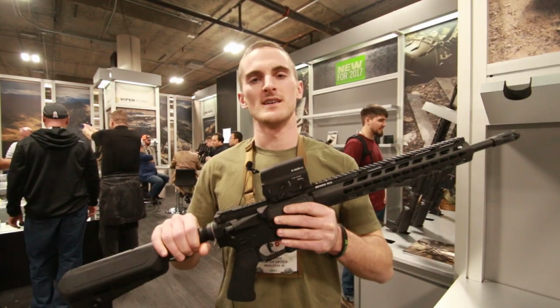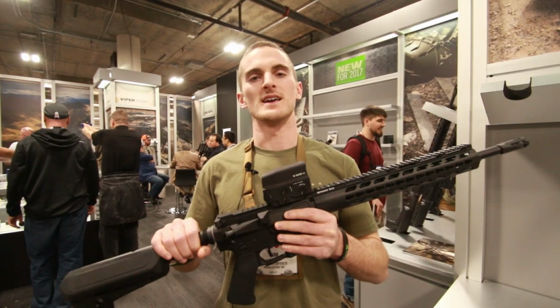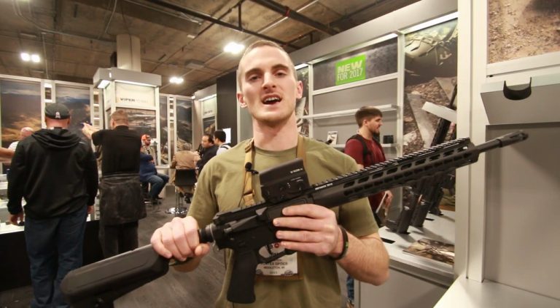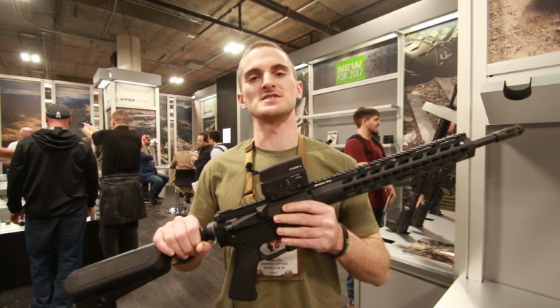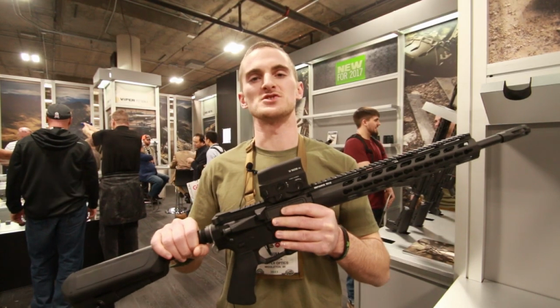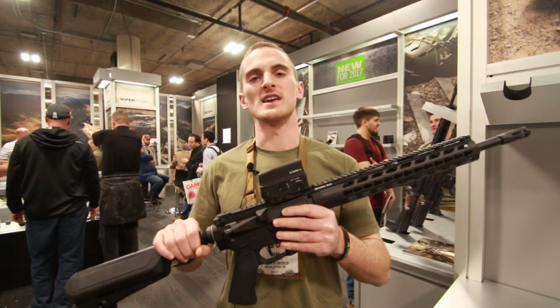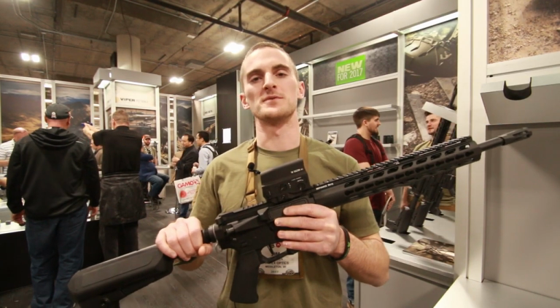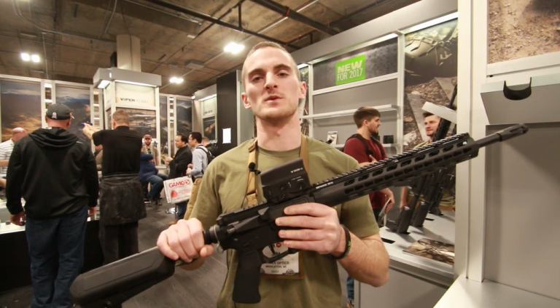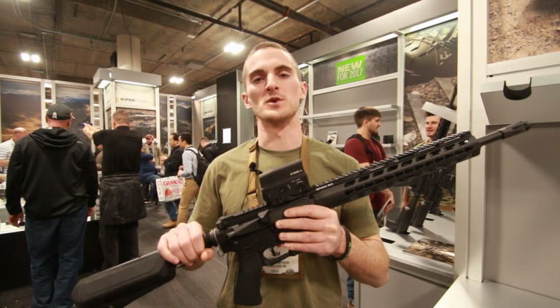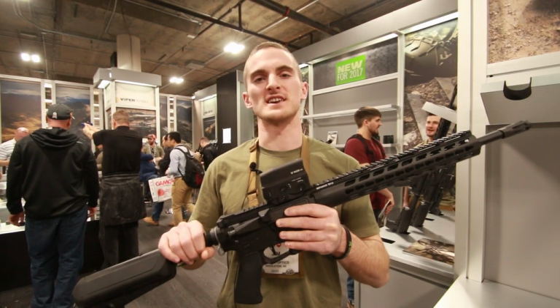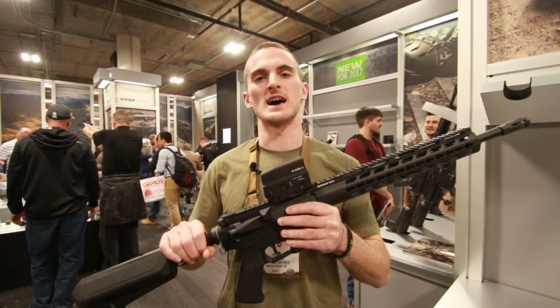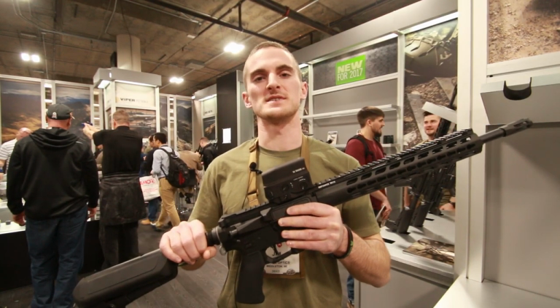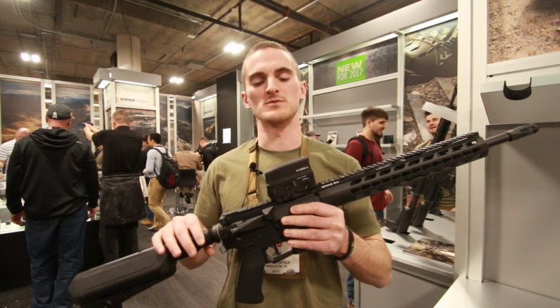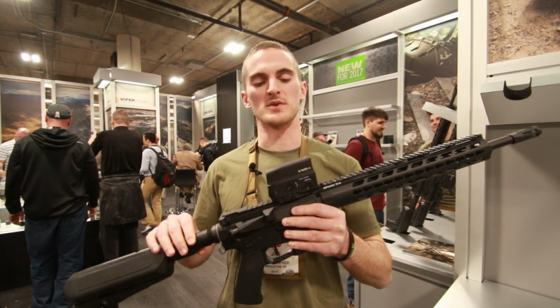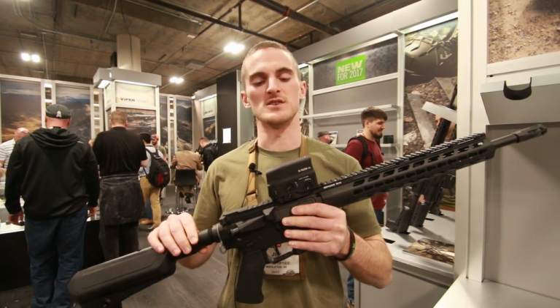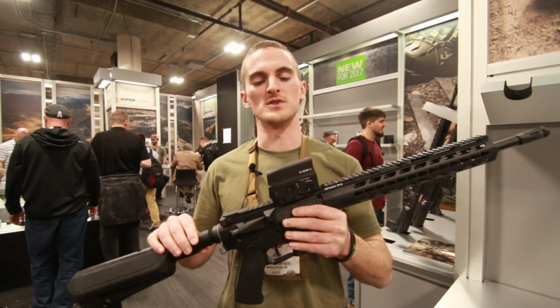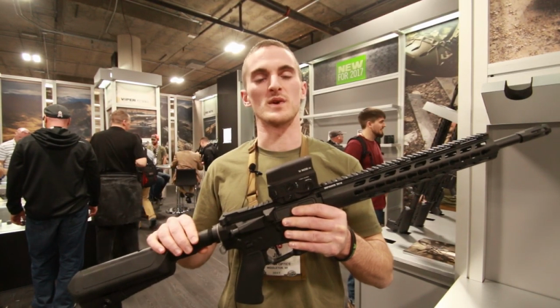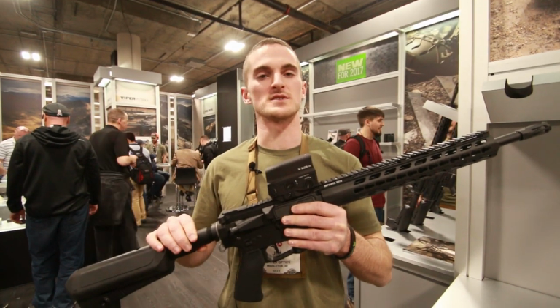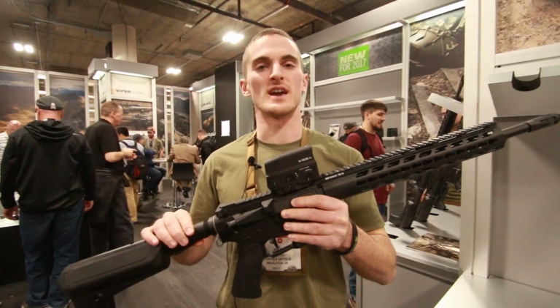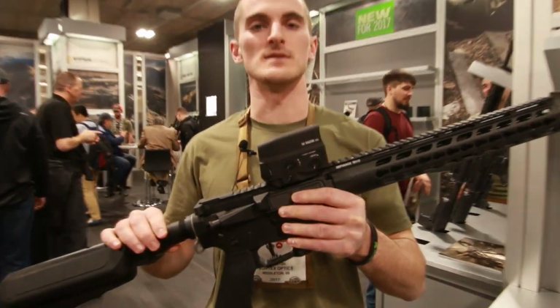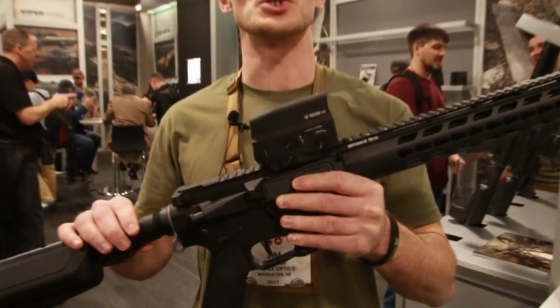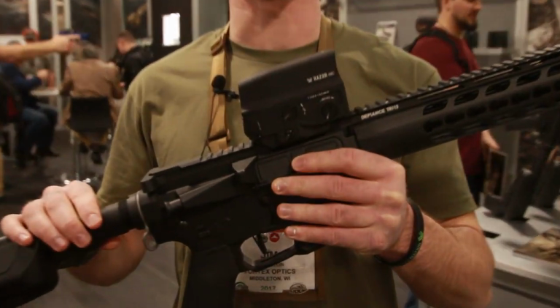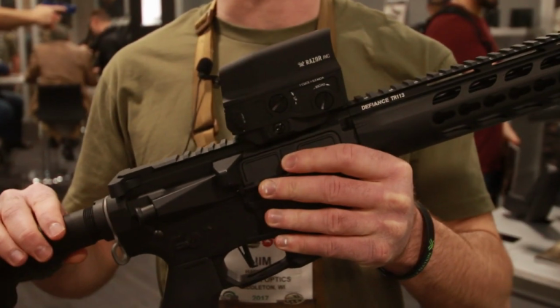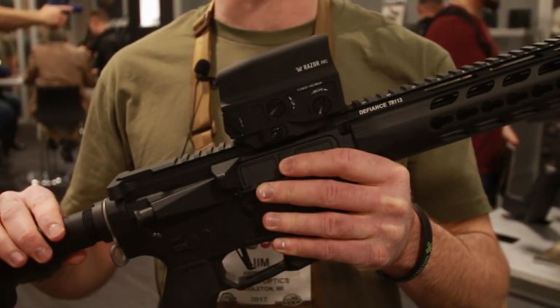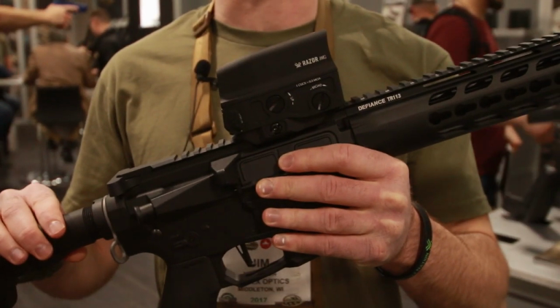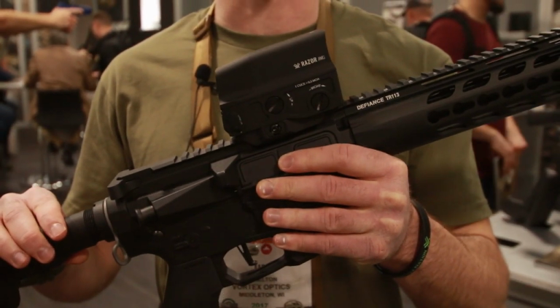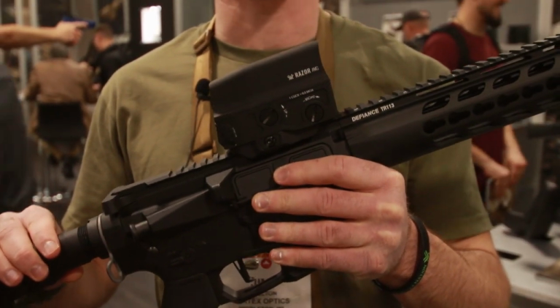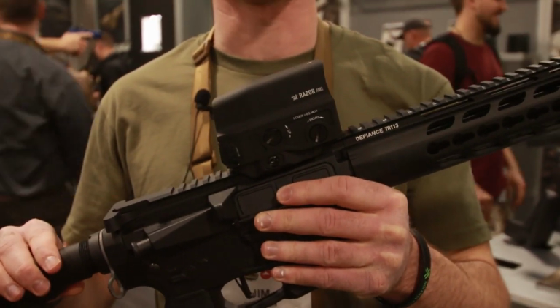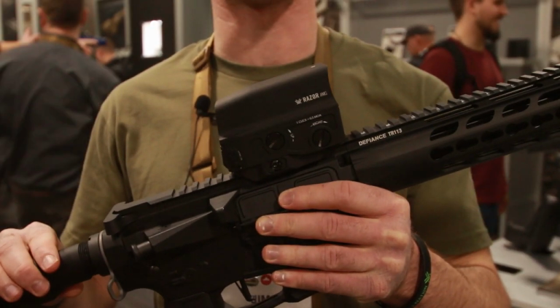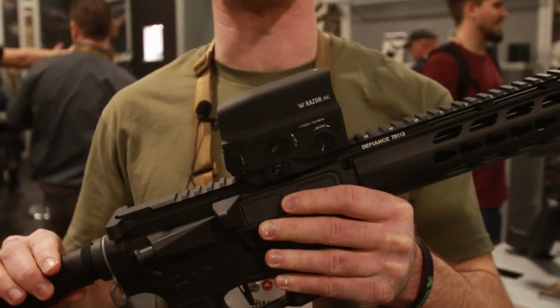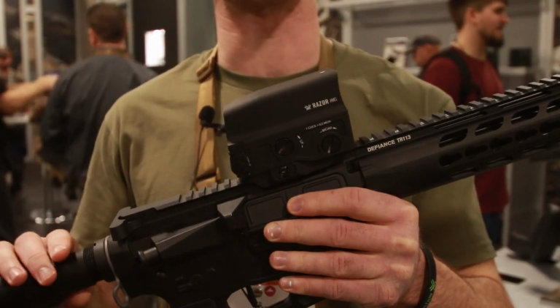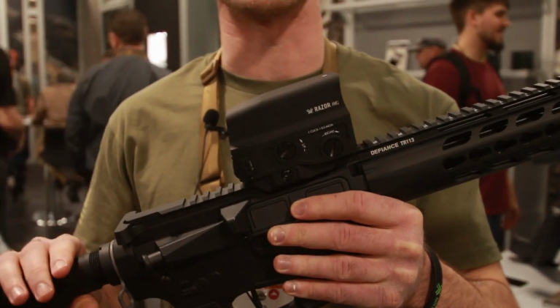Hey guys, this is Jimmy Hamilton with Vortex Optics. We're bringing you the Razer AMG UH1 Holographic Sight.